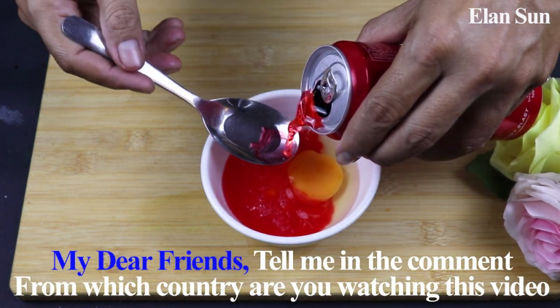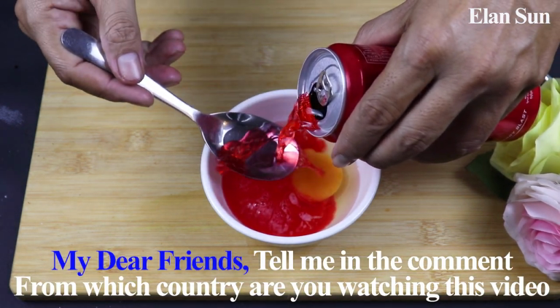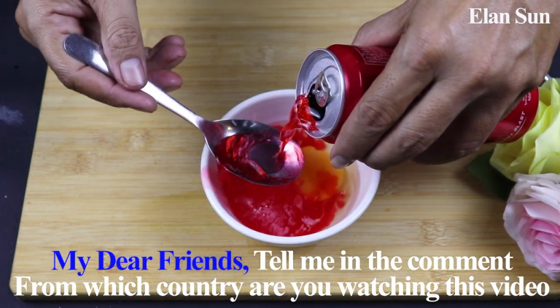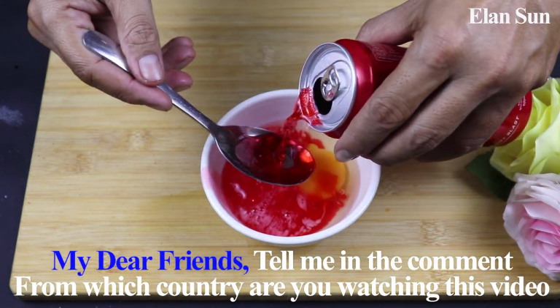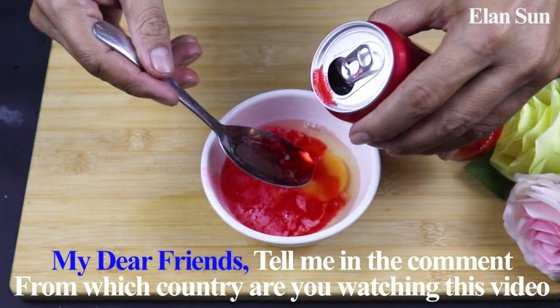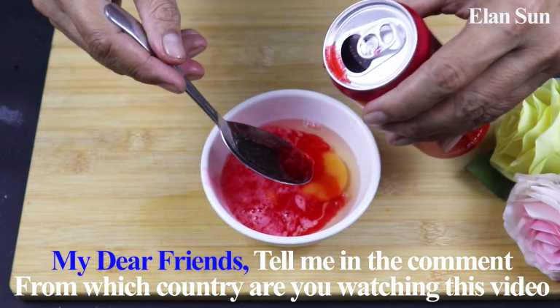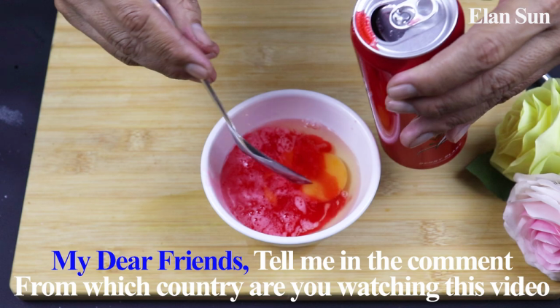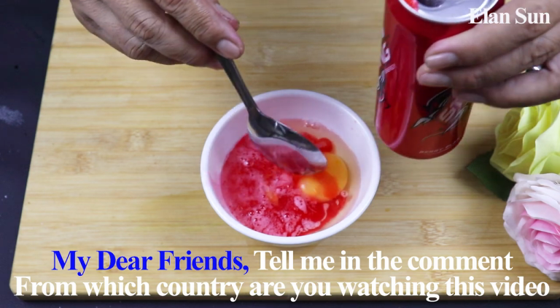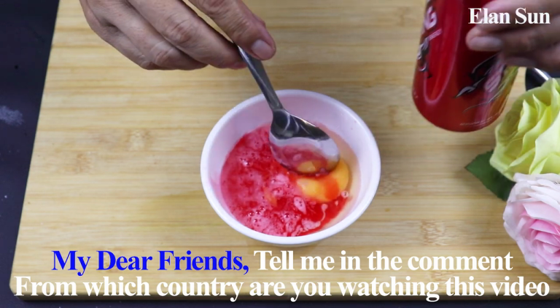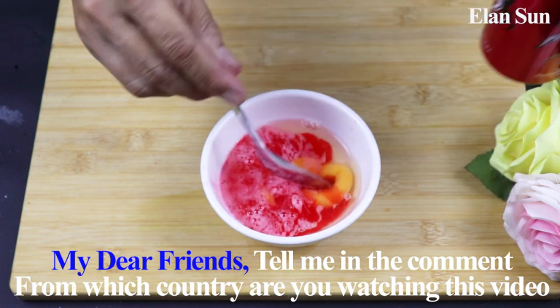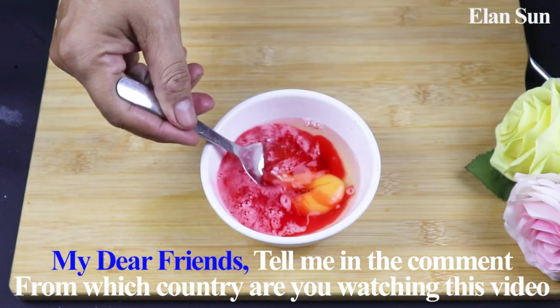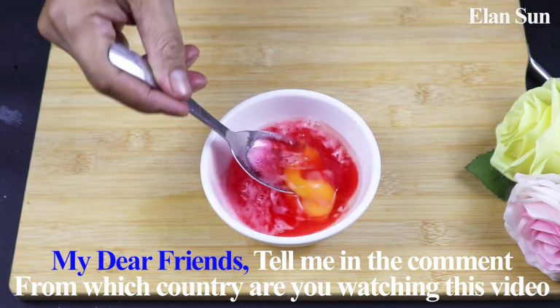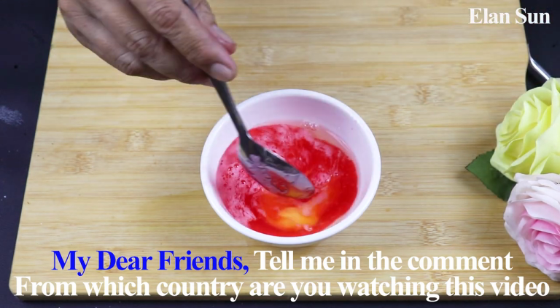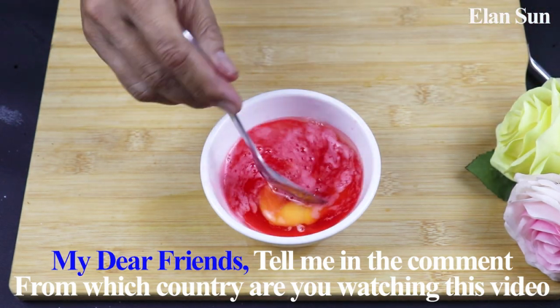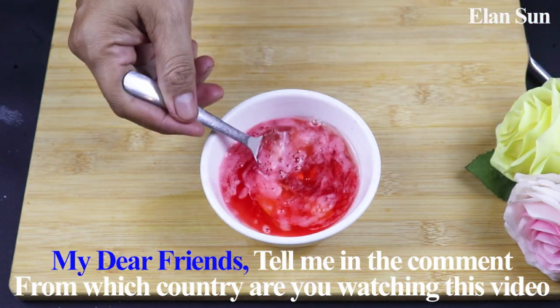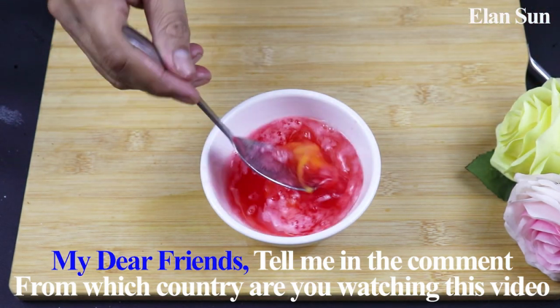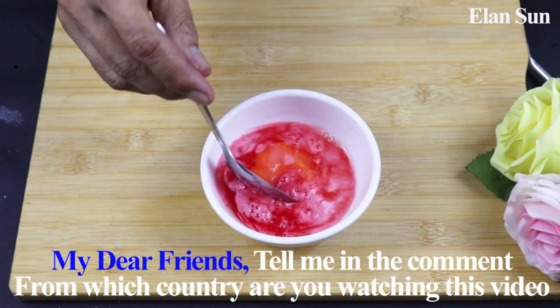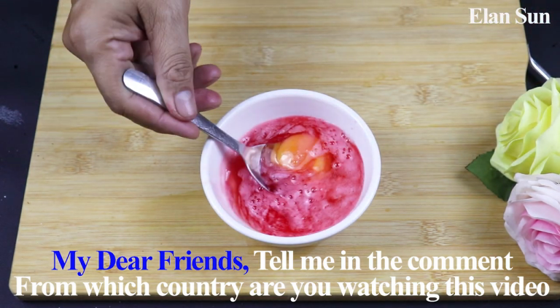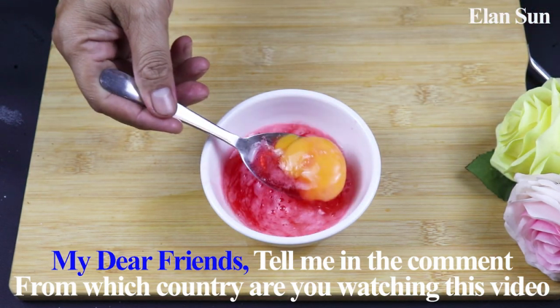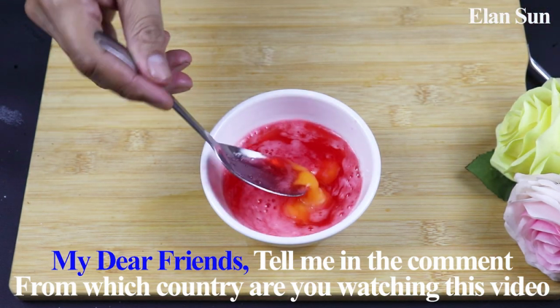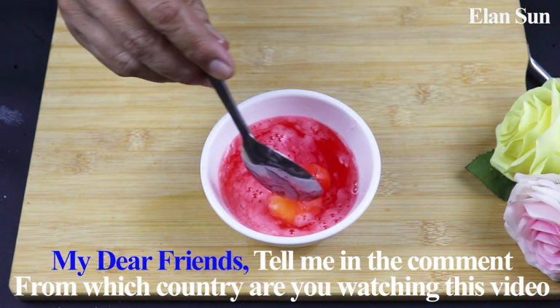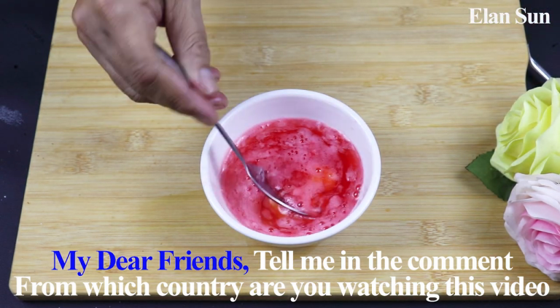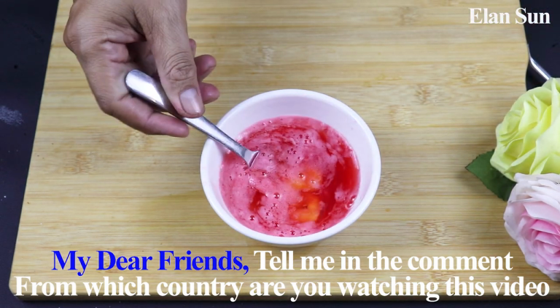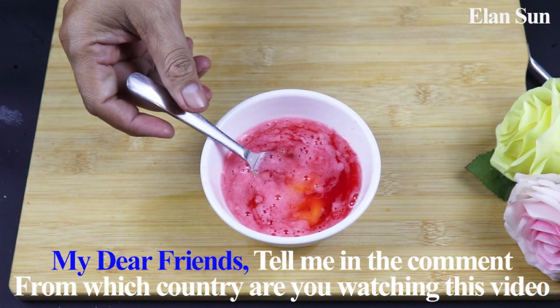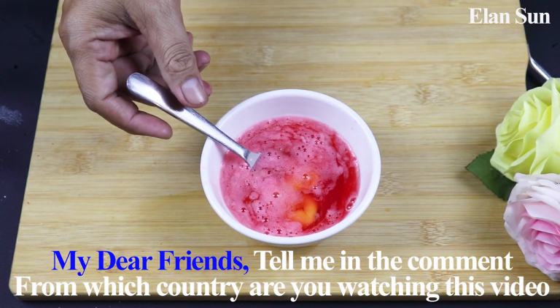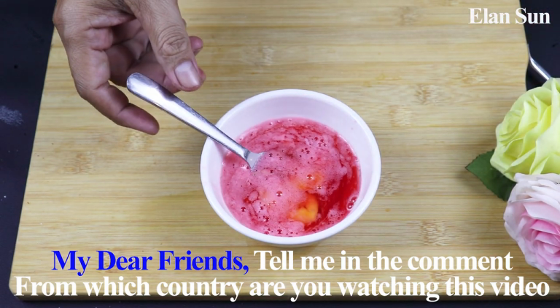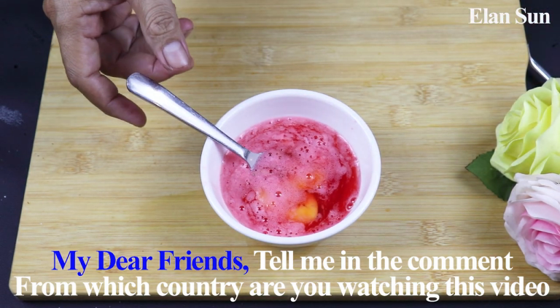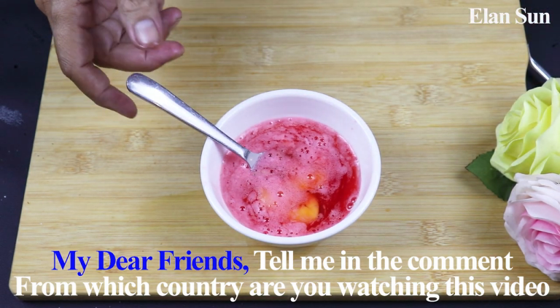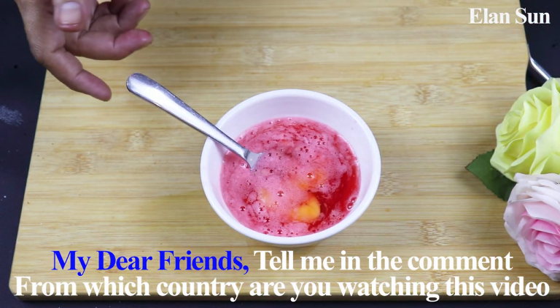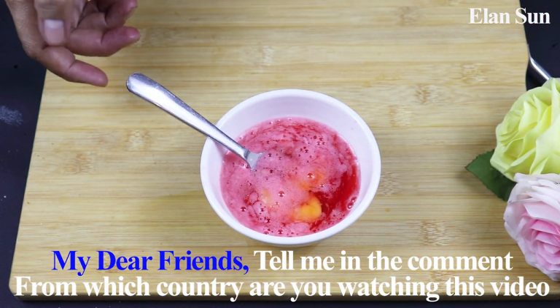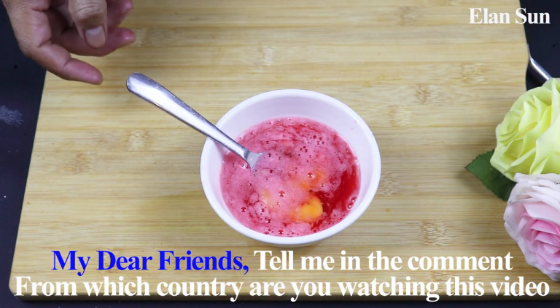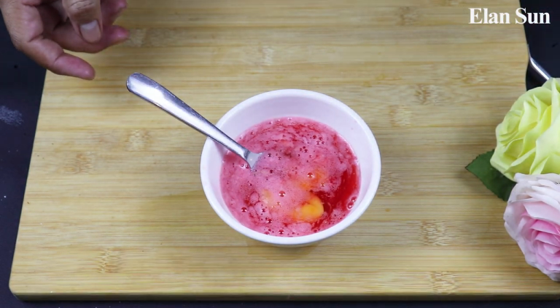Put them together. I will add 1 teaspoon of O-Way — it has a full cup. And then add 1 teaspoon of O-Way. Let's go.